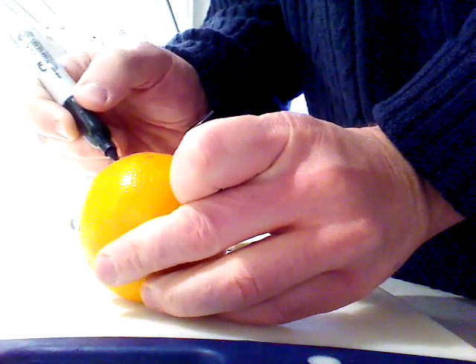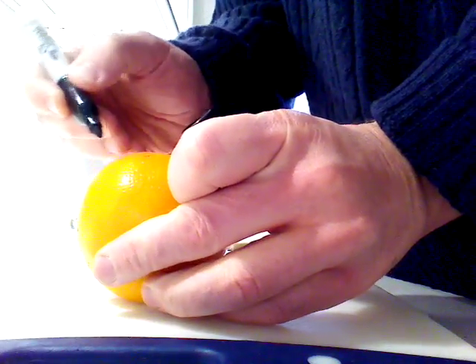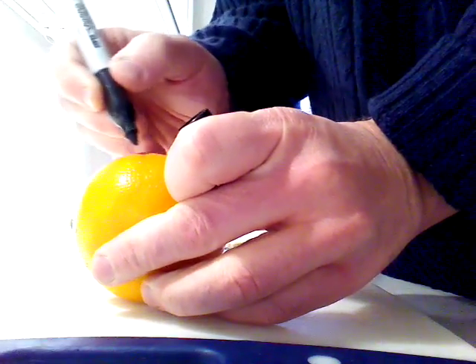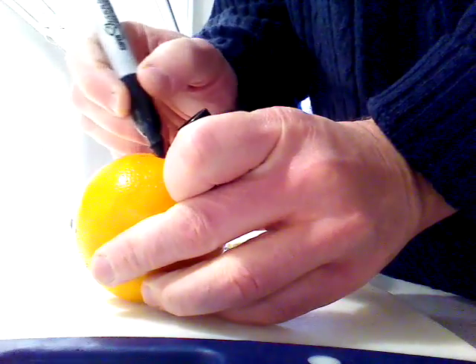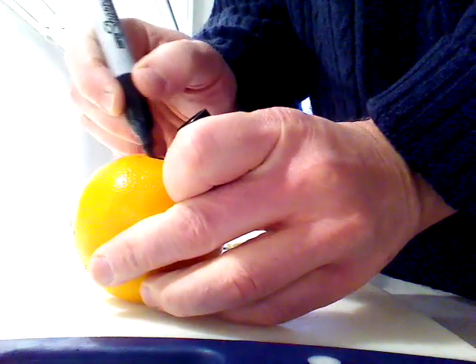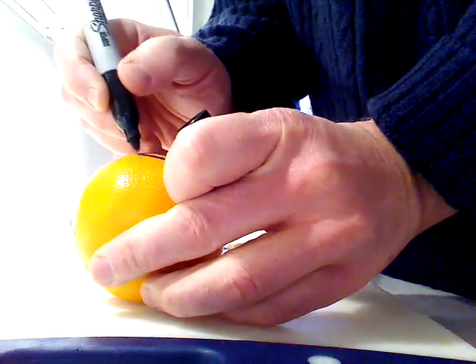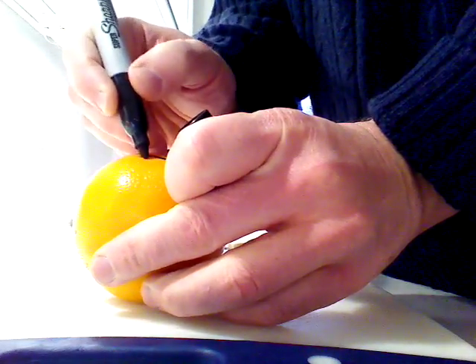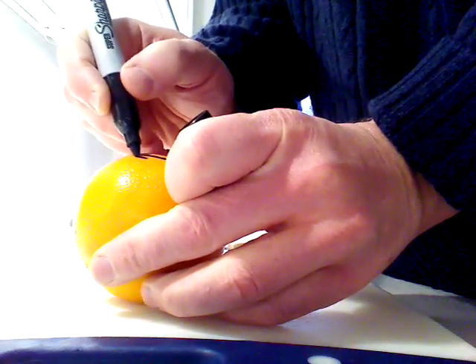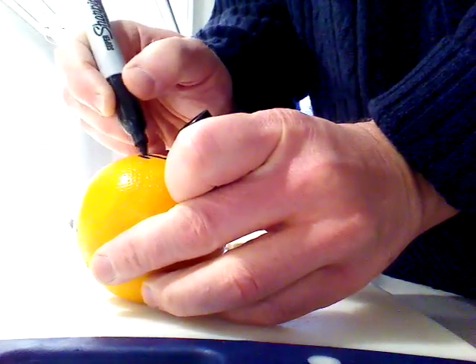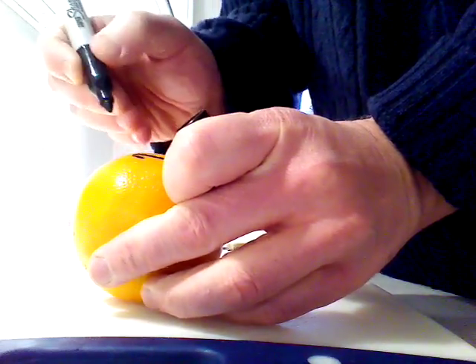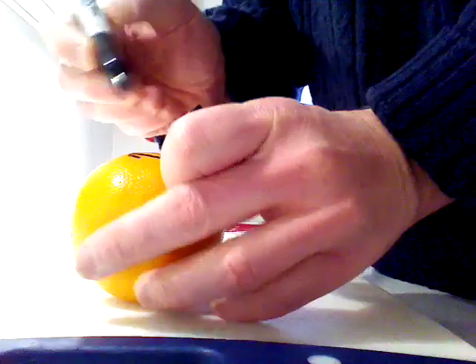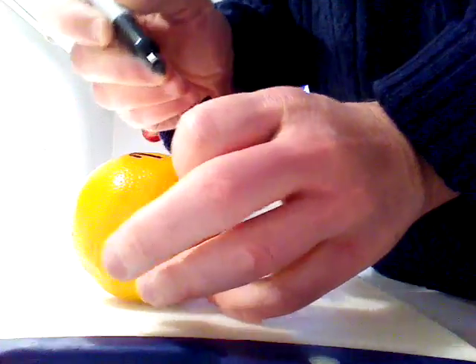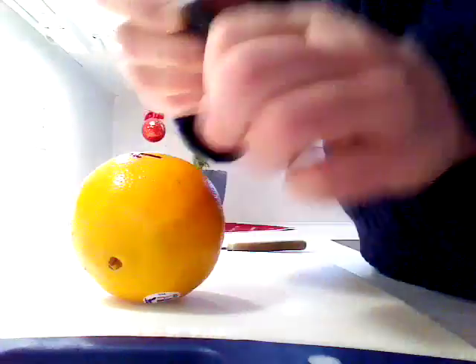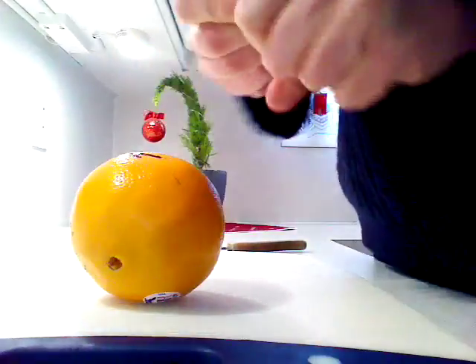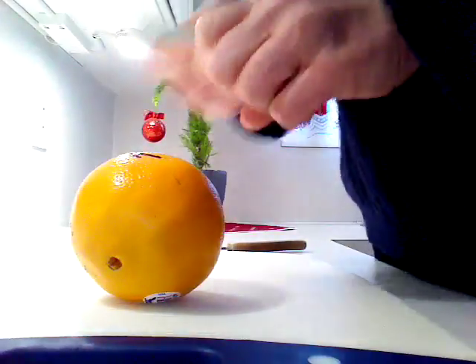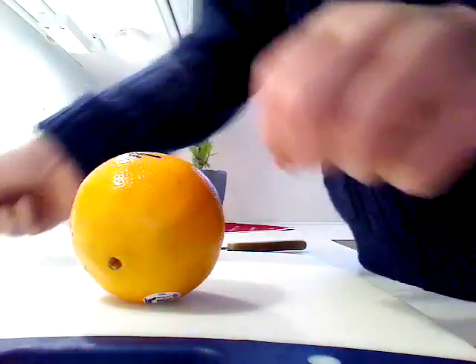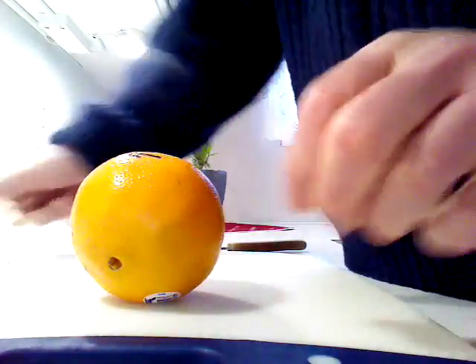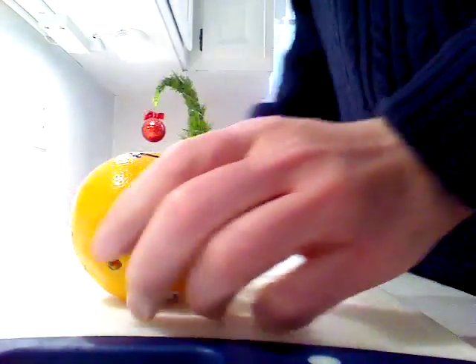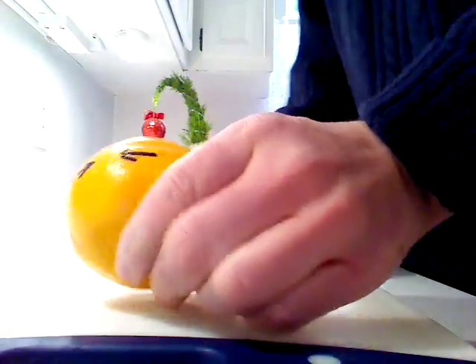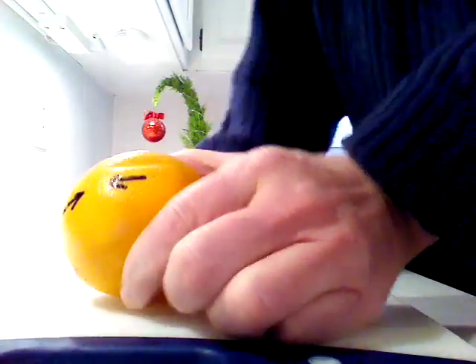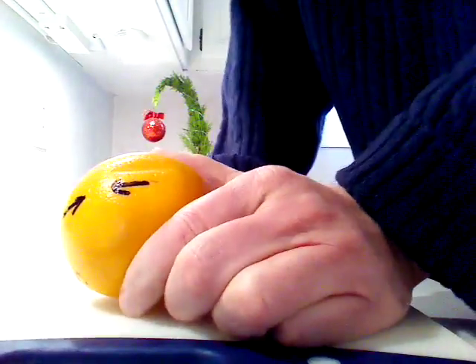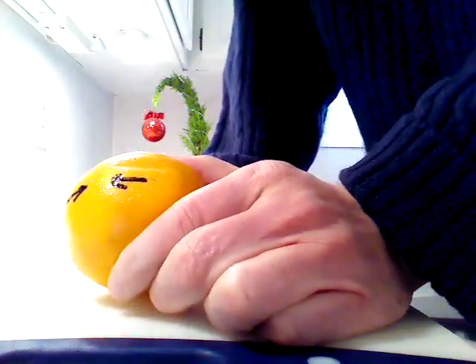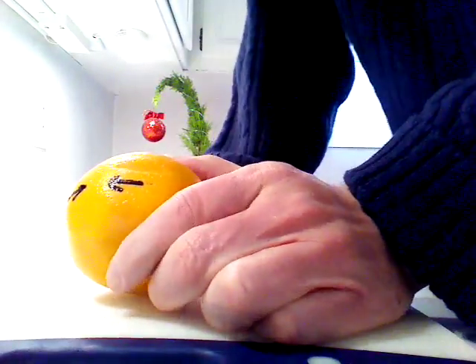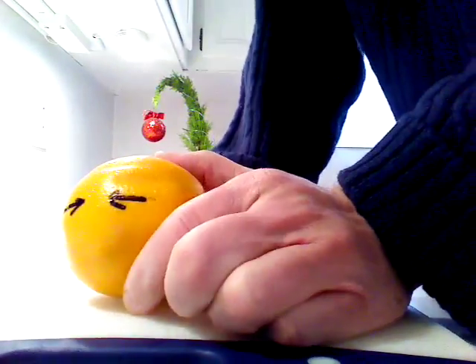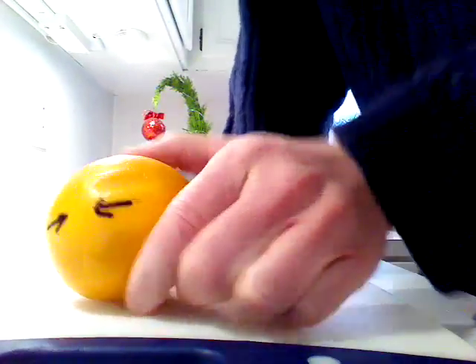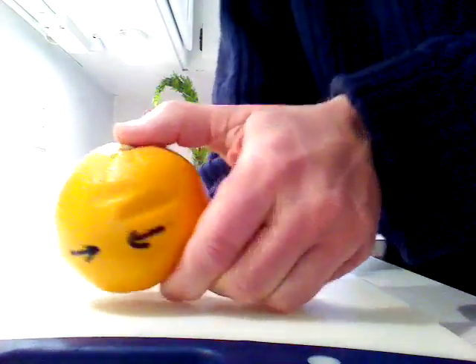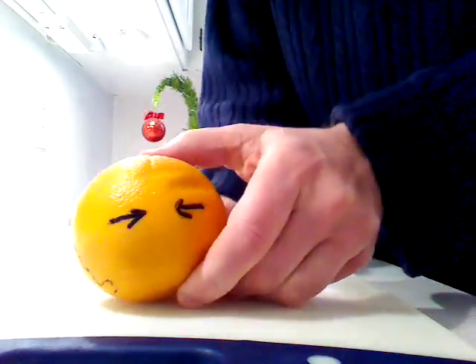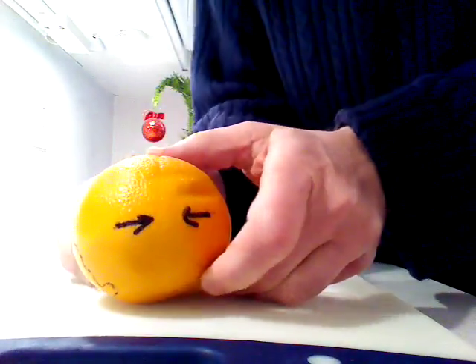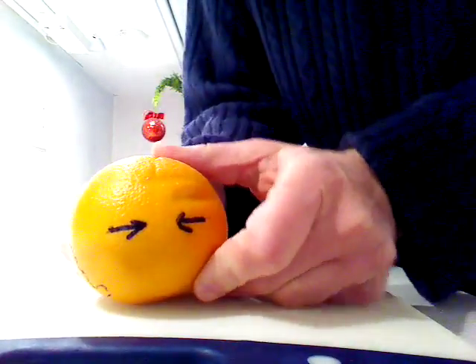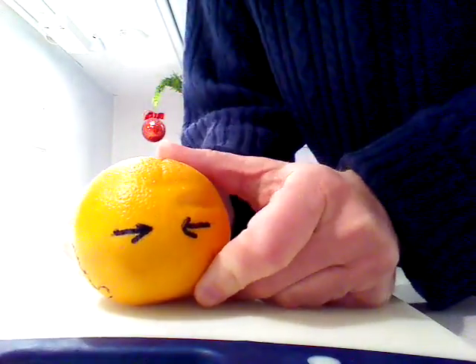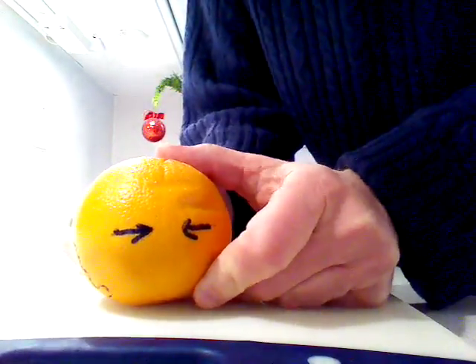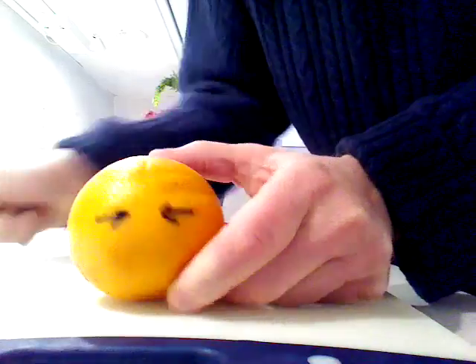There's one oceanic plate and there's the other oceanic plate. Now one of them is going to be more dense than the other, and so the more dense plate...